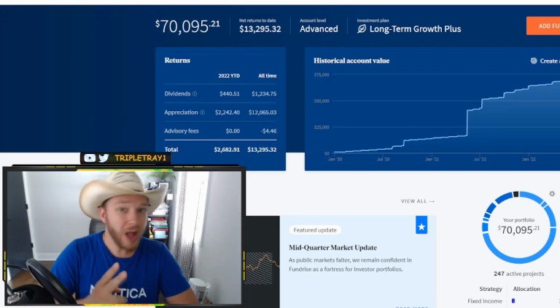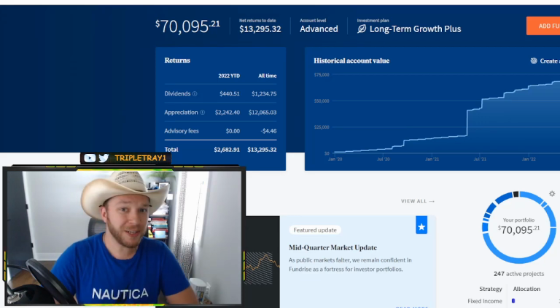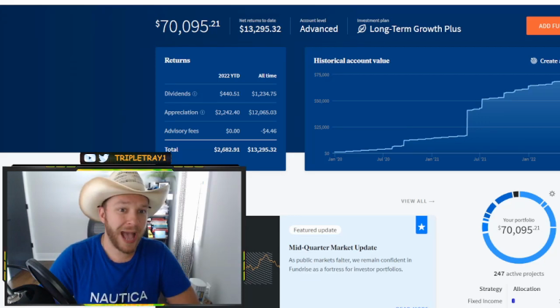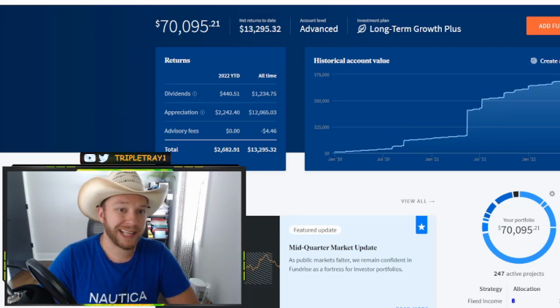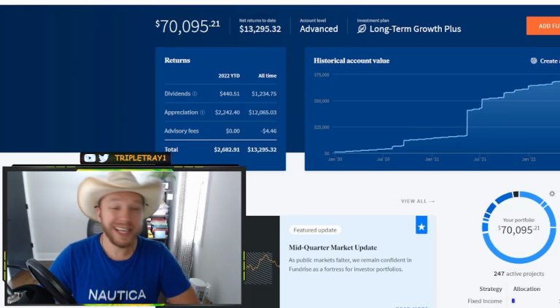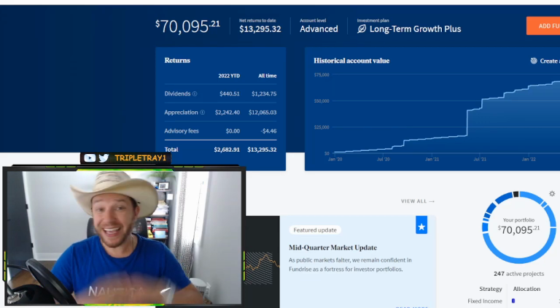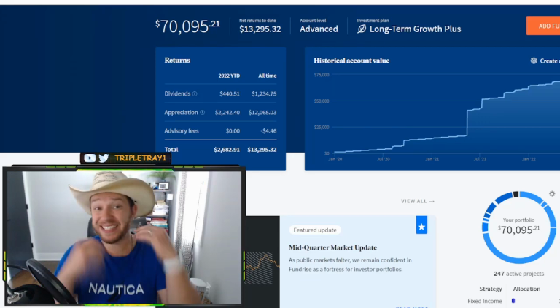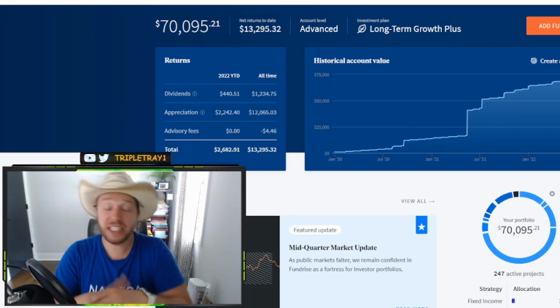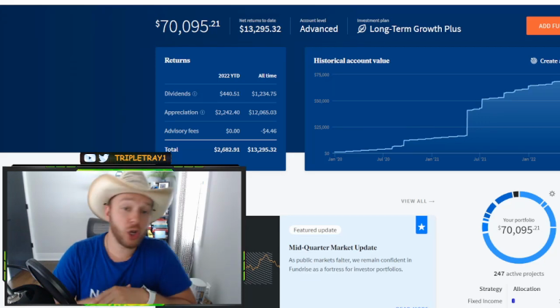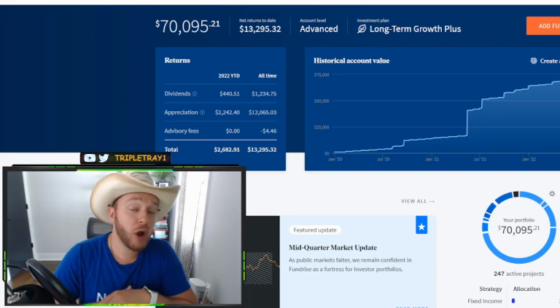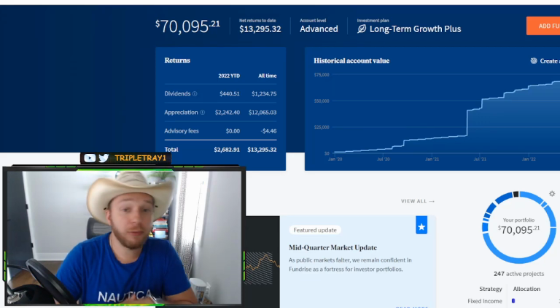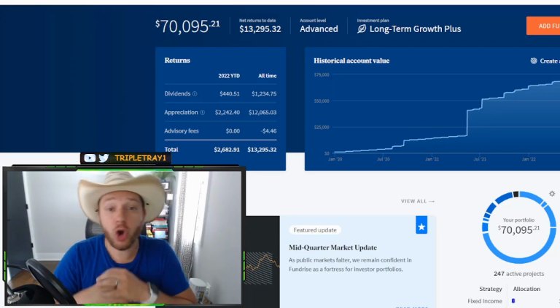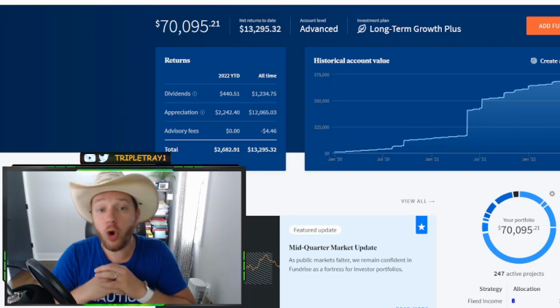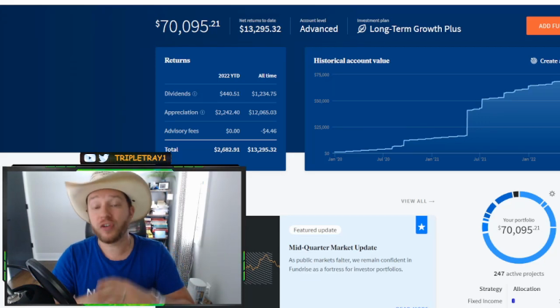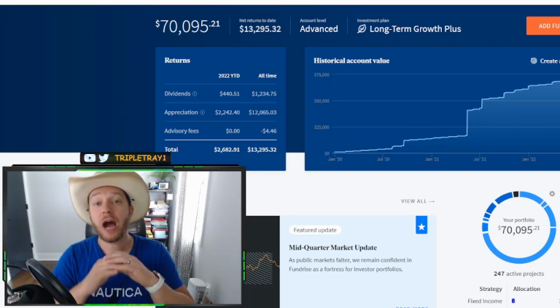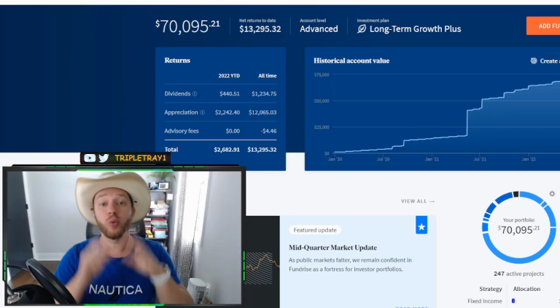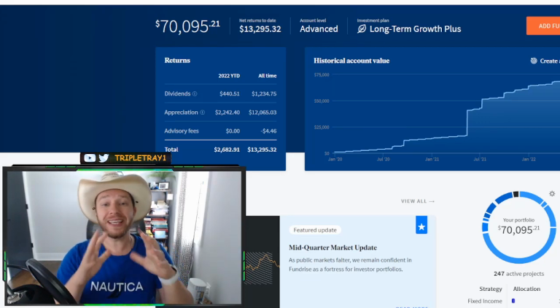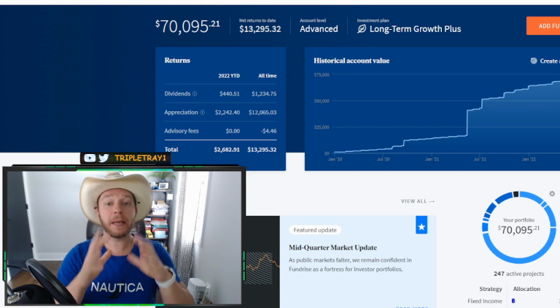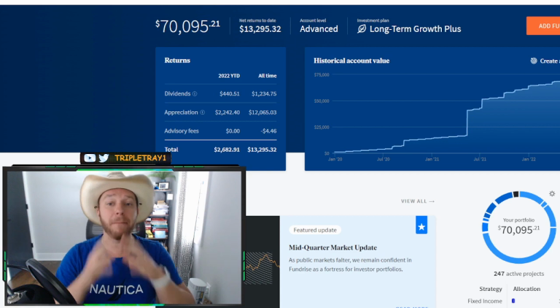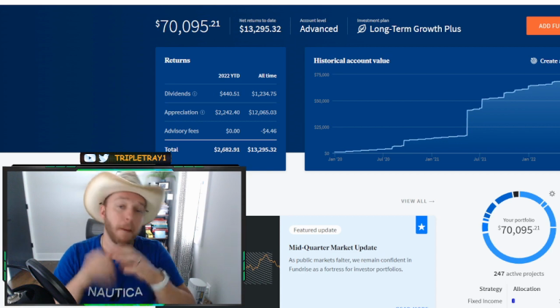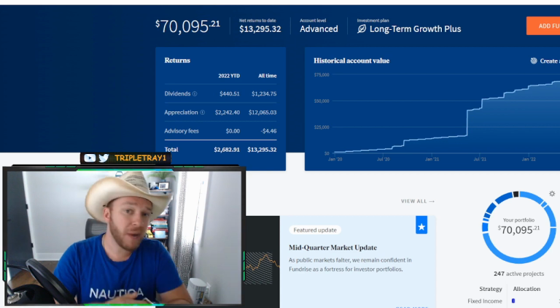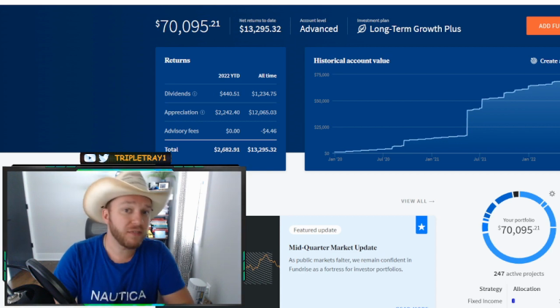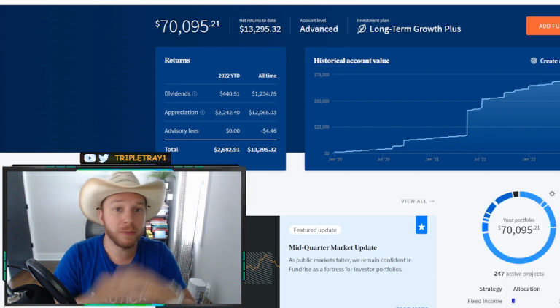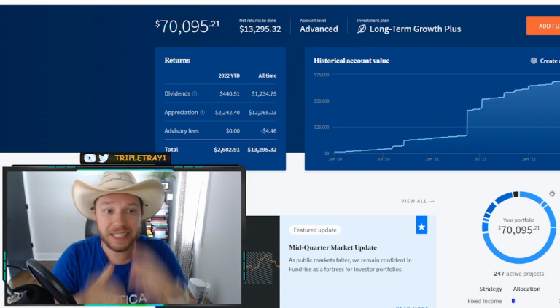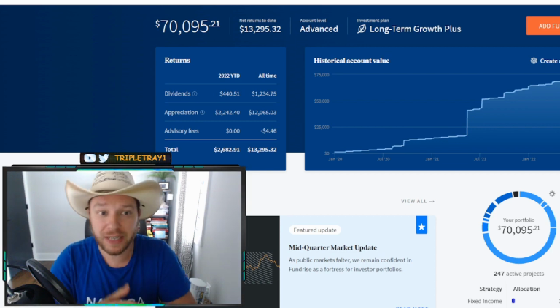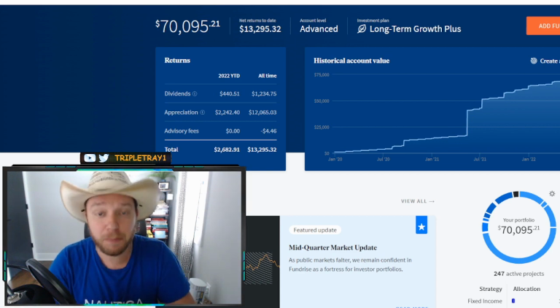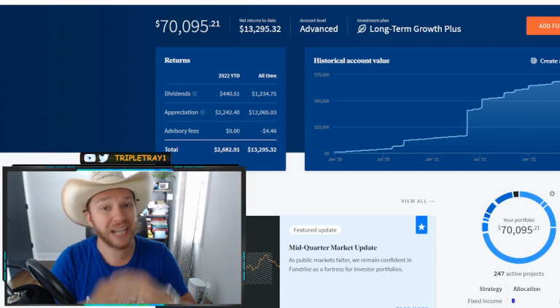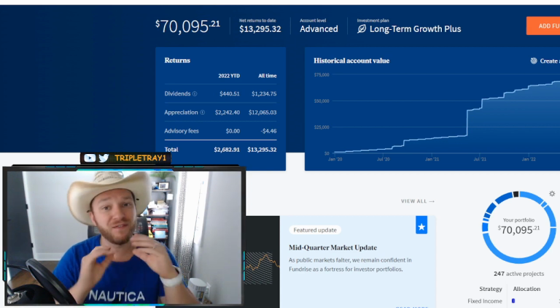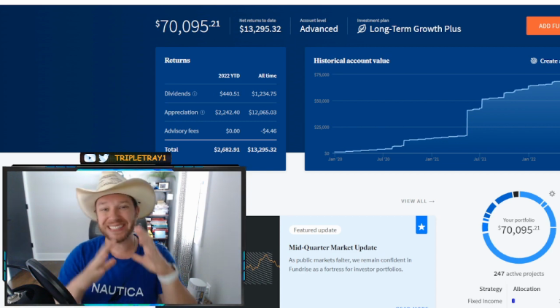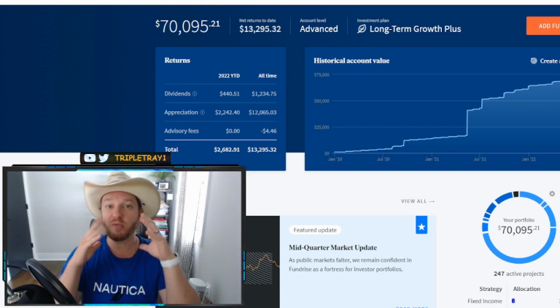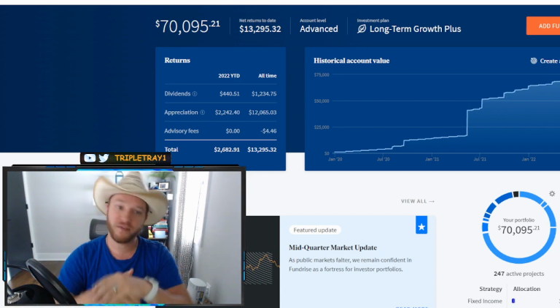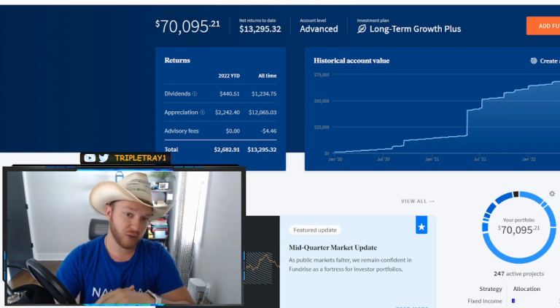Welcome back! In today's video, I will go over how we can make money from dividends by investing with Fundrise.